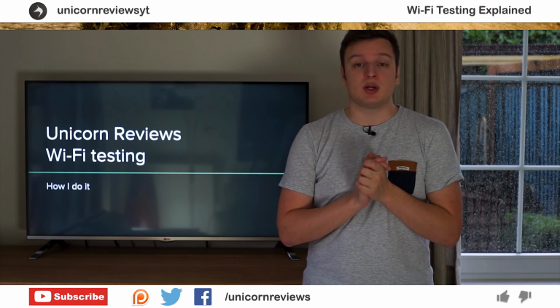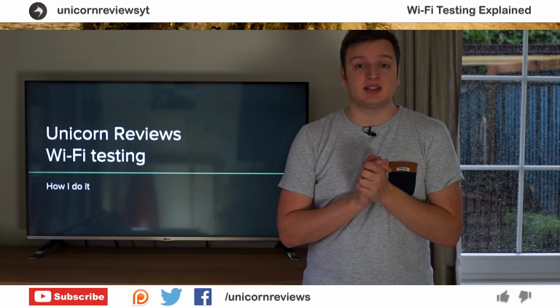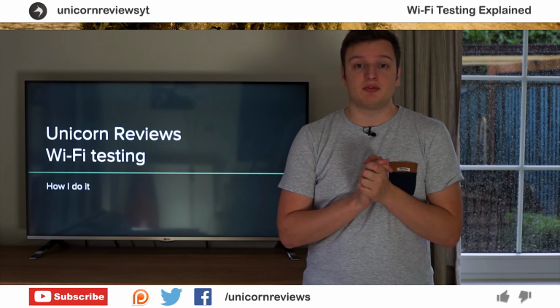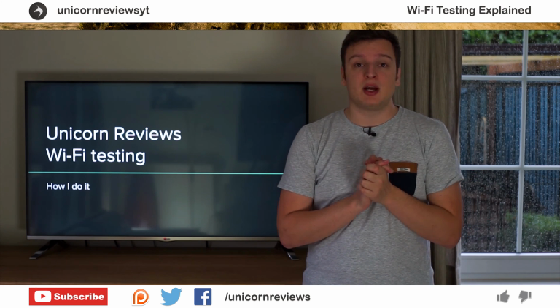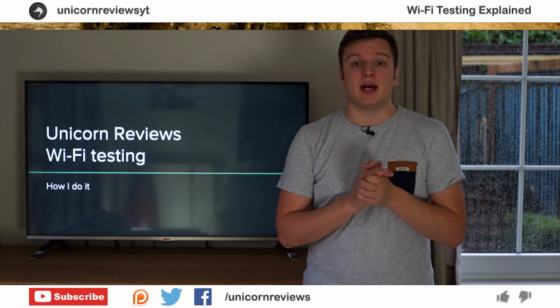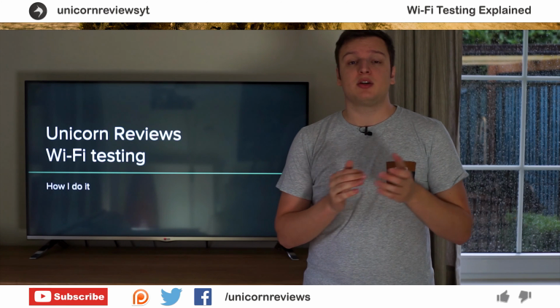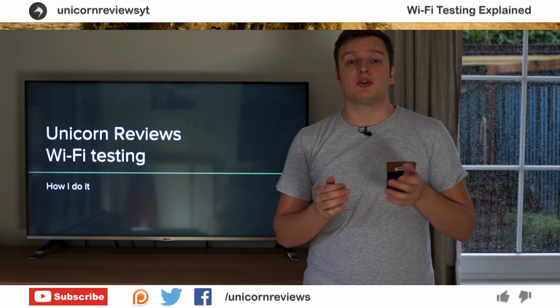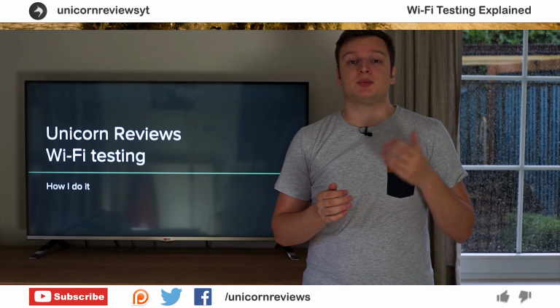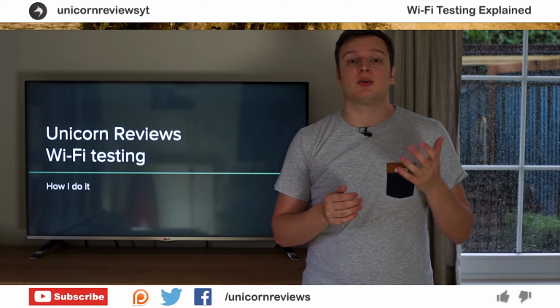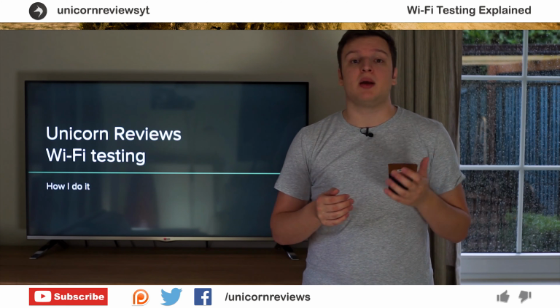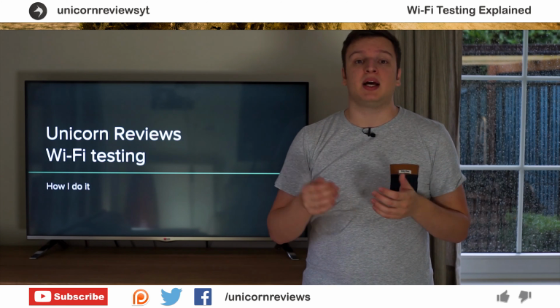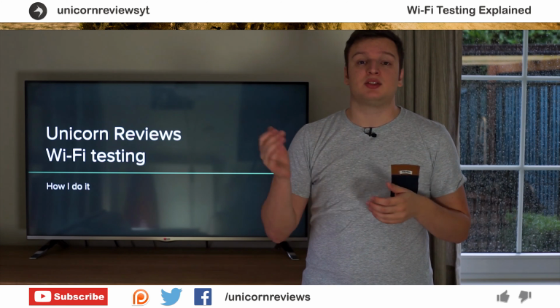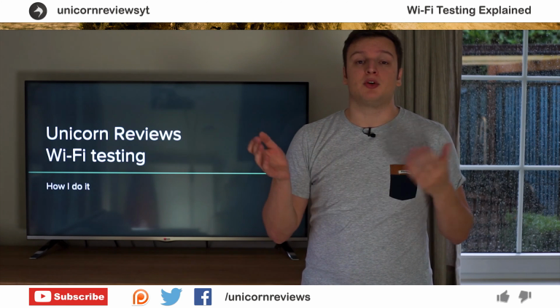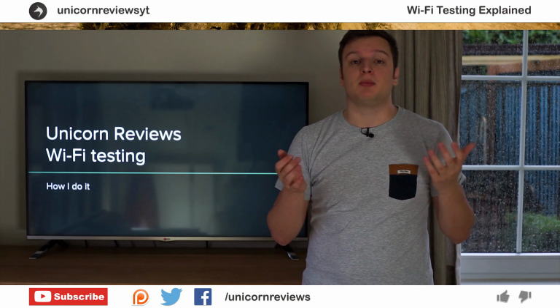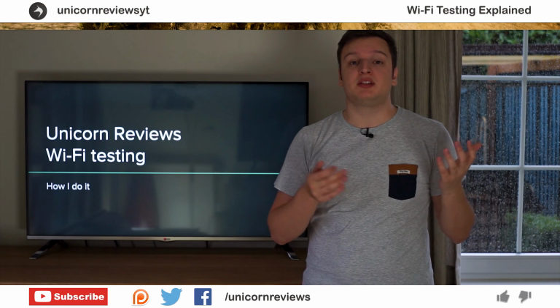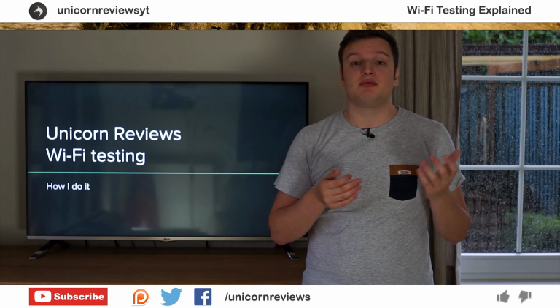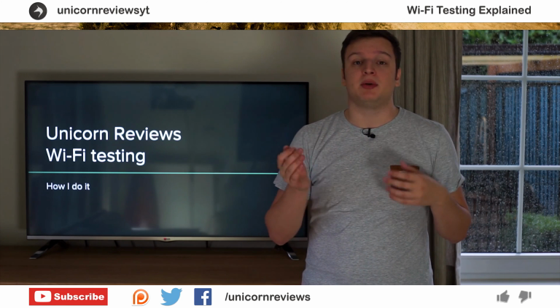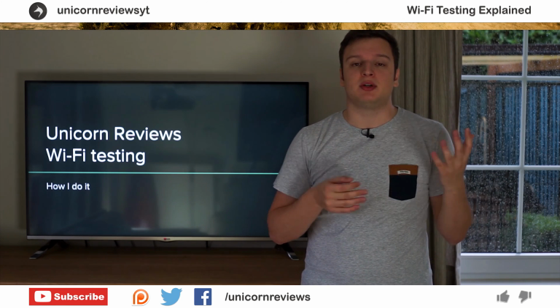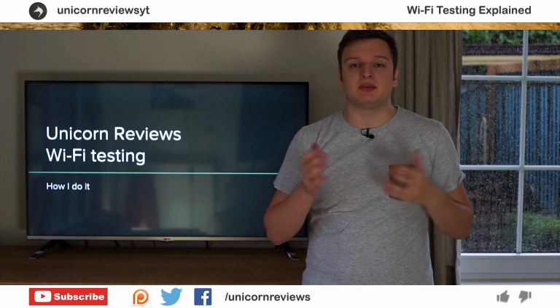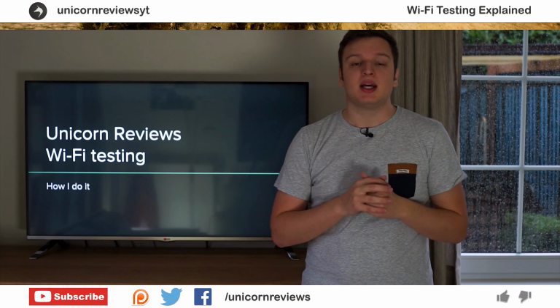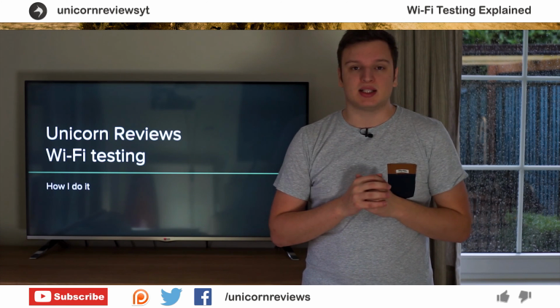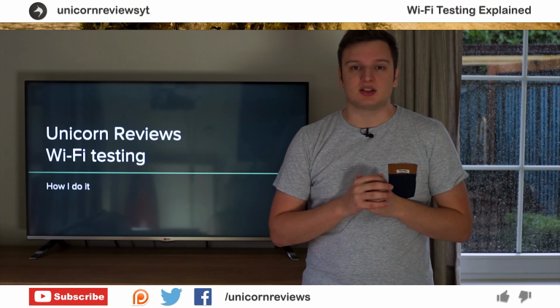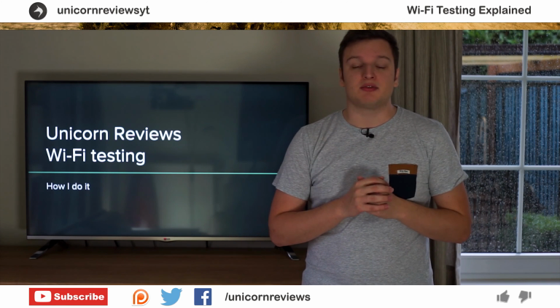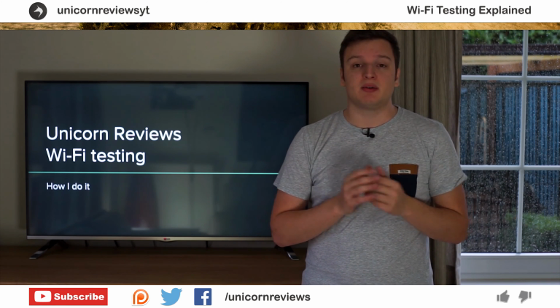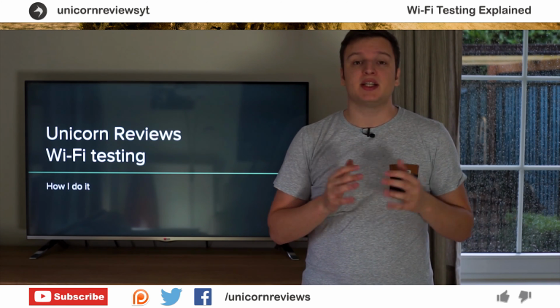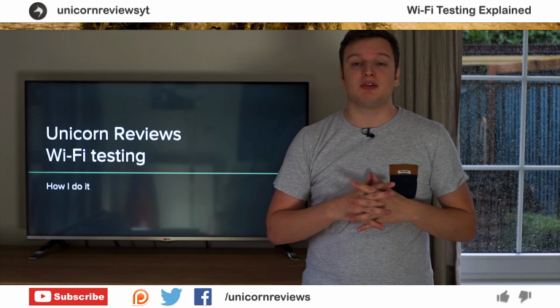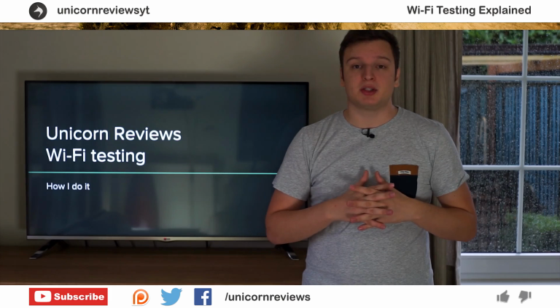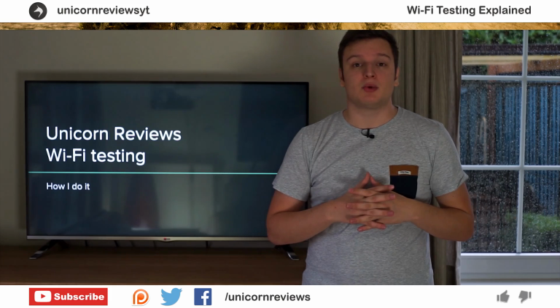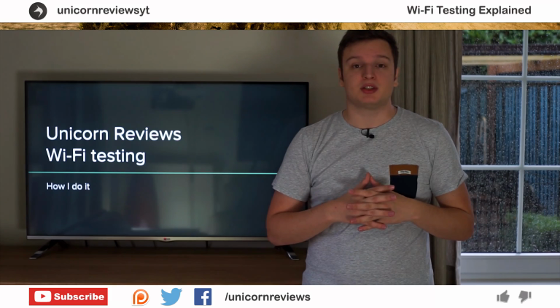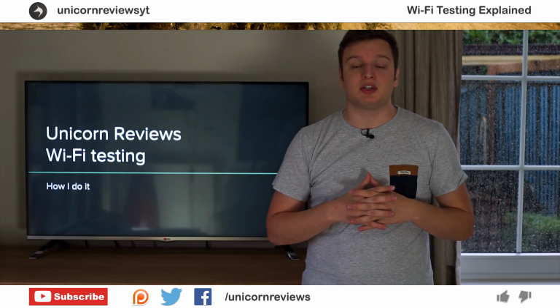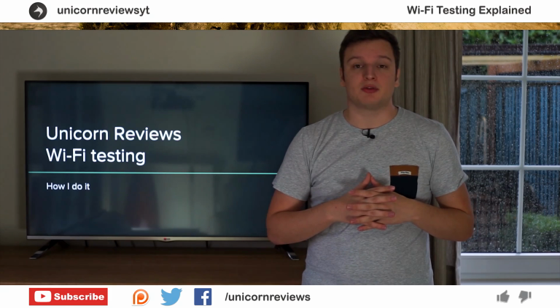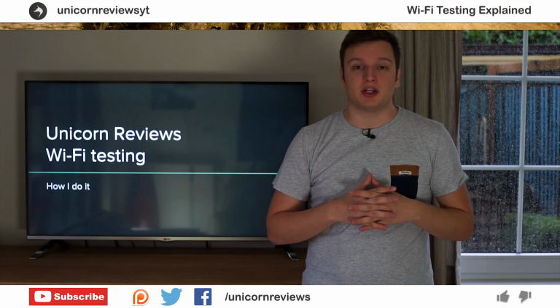You can of course subscribe and support me on Patreon, follow me on Twitter, Facebook, that sort of stuff. Anyway, thank you very much for watching this very short video.